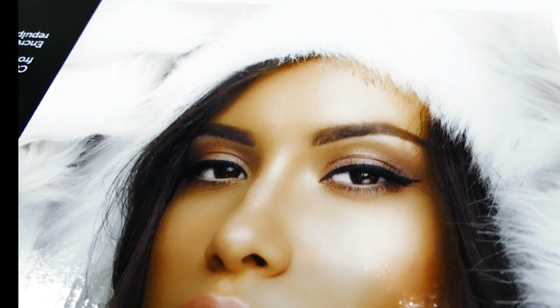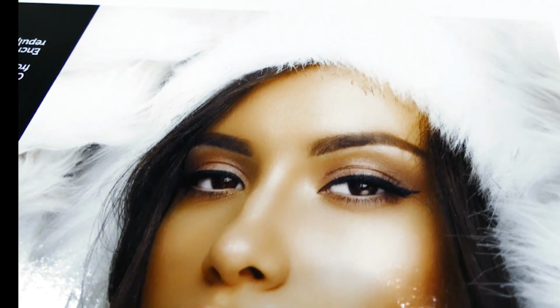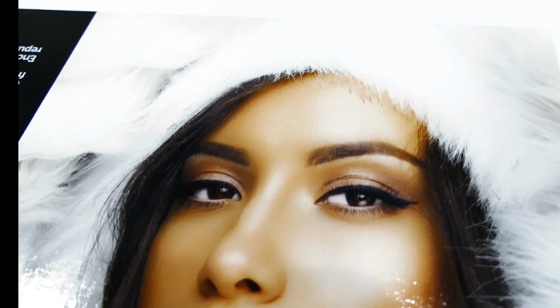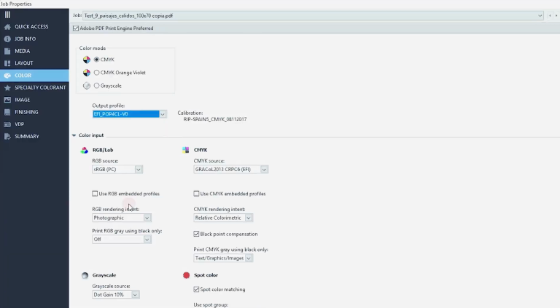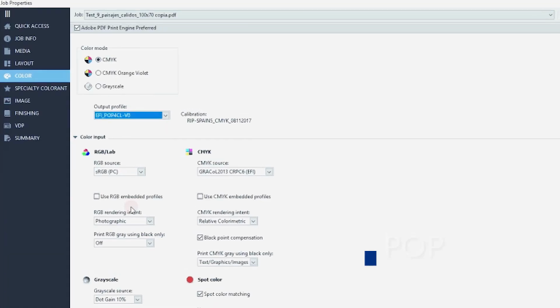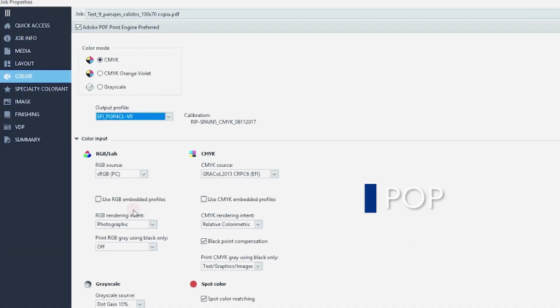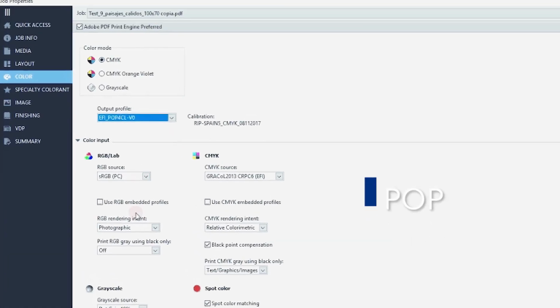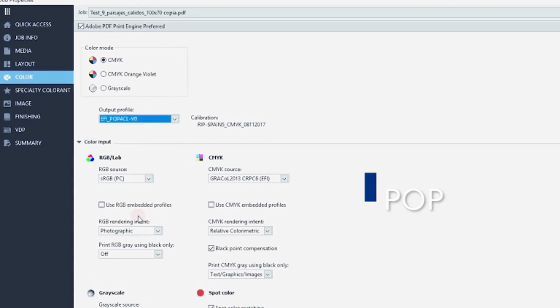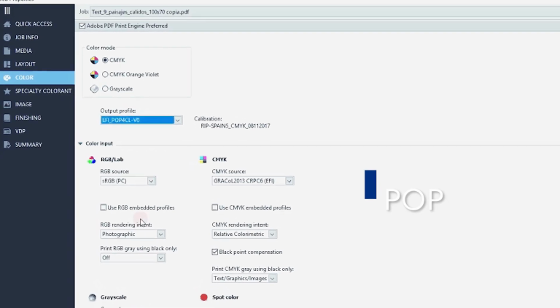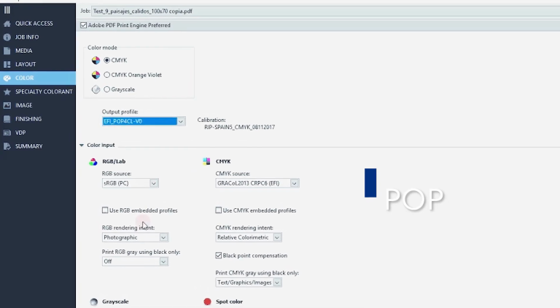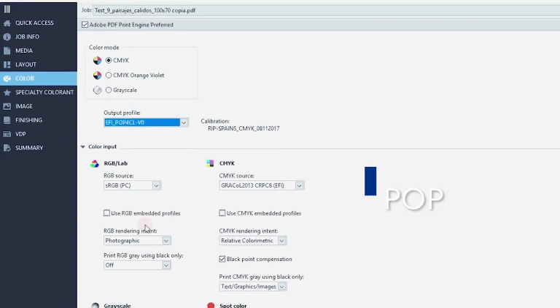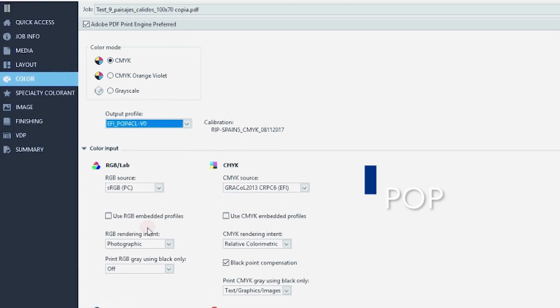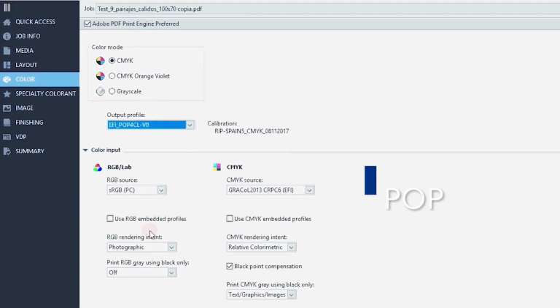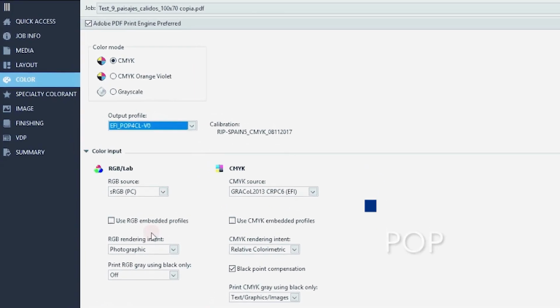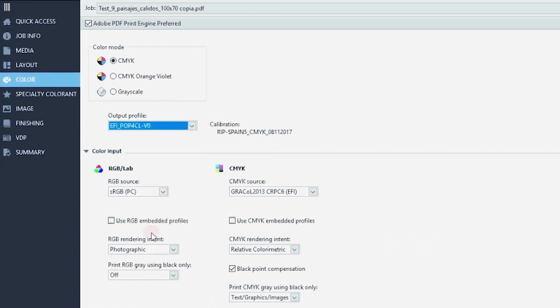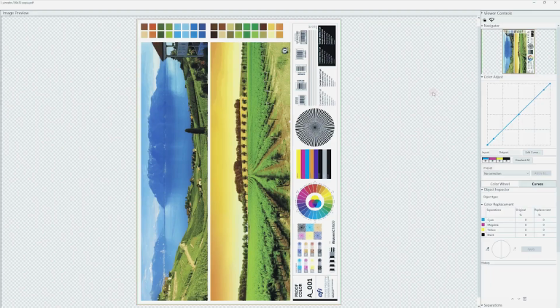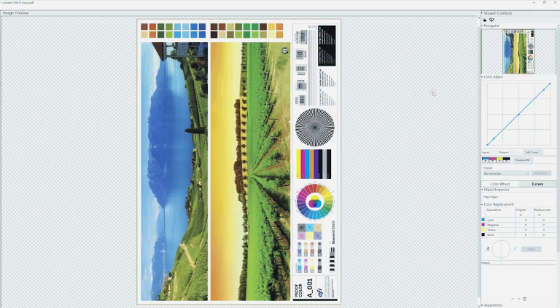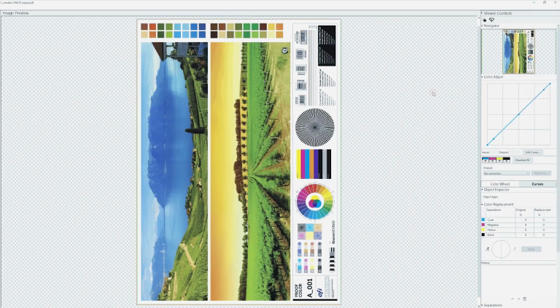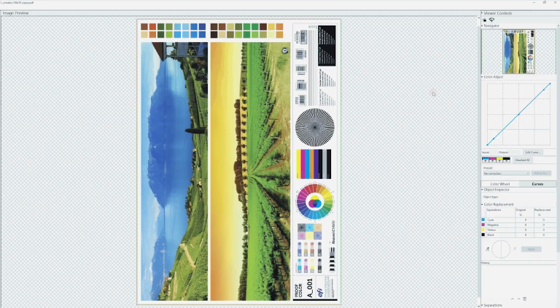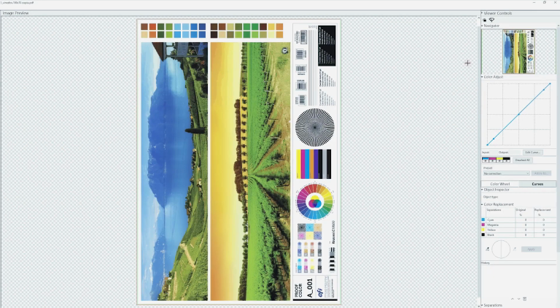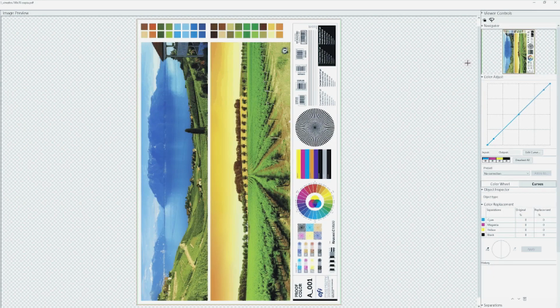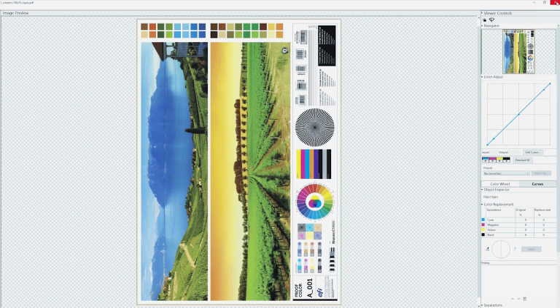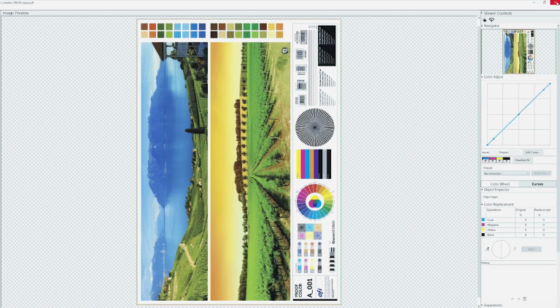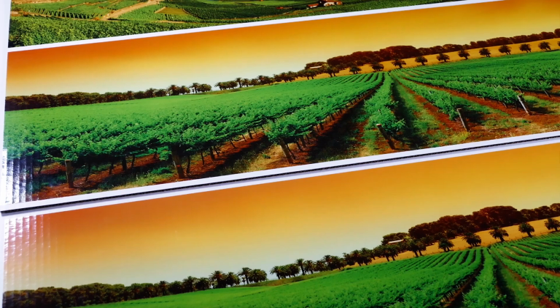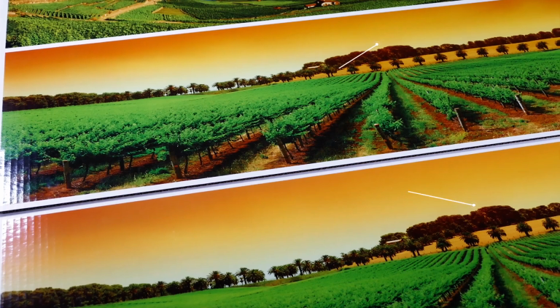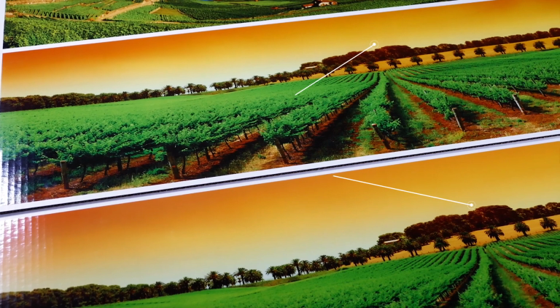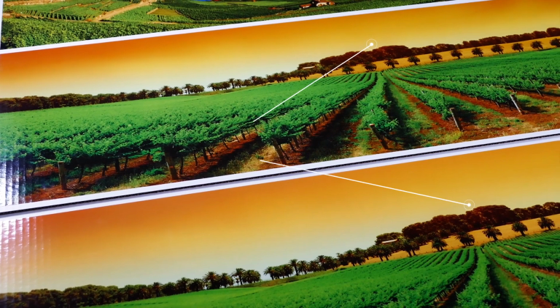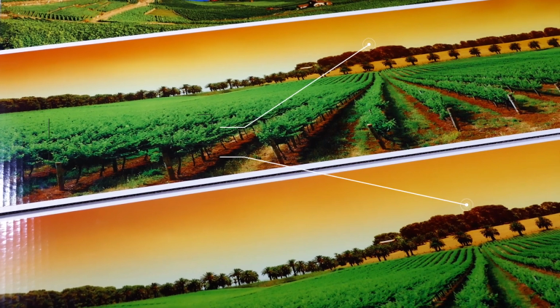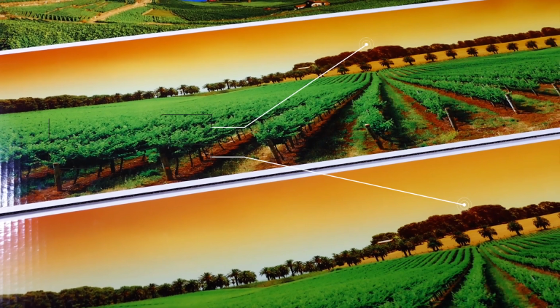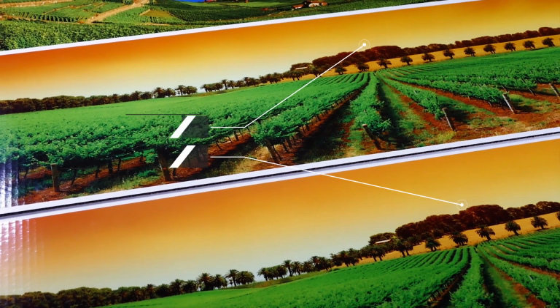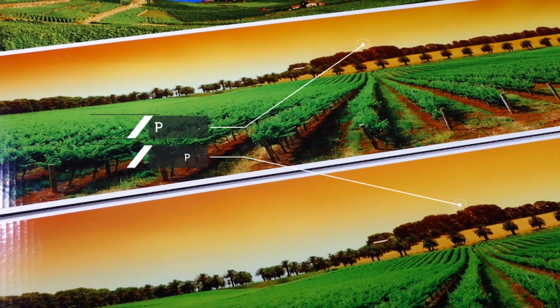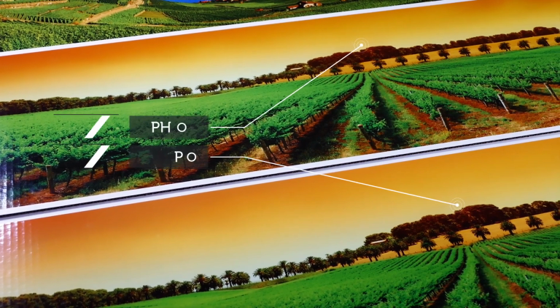Use the Pop Mode for those less critical color jobs and benefit from ink savings.